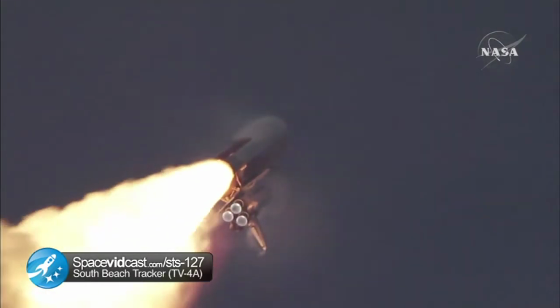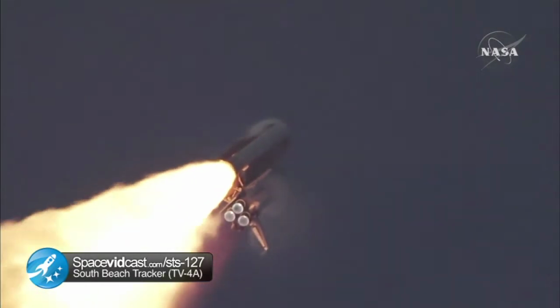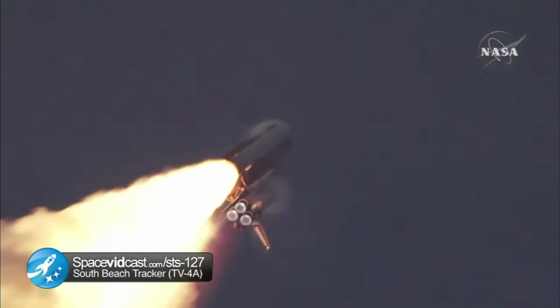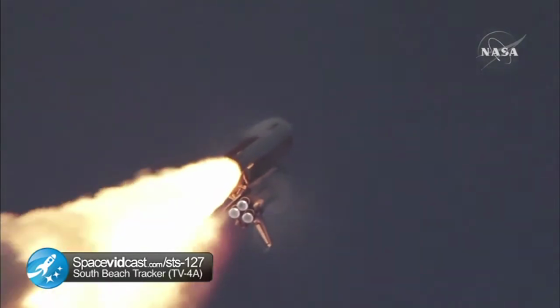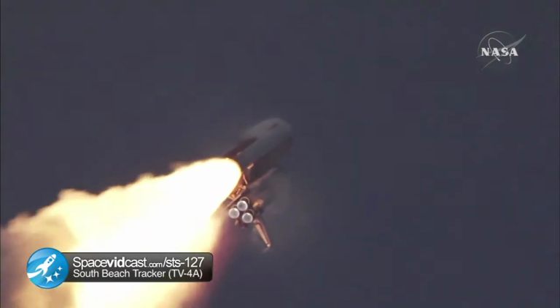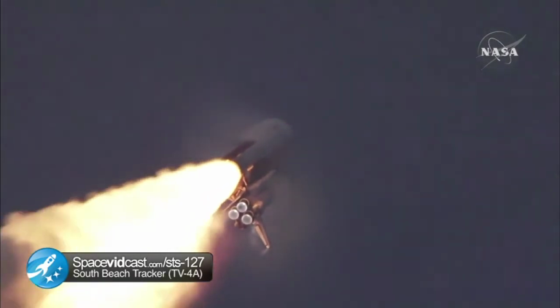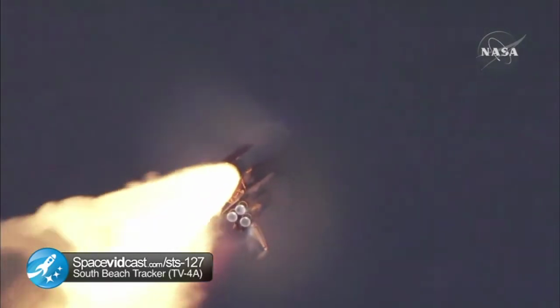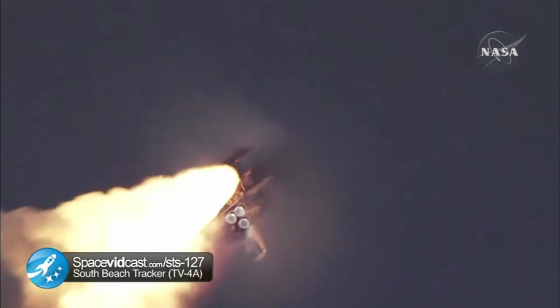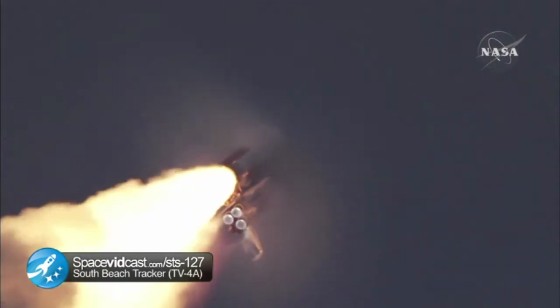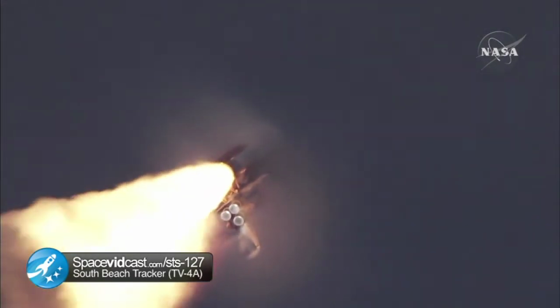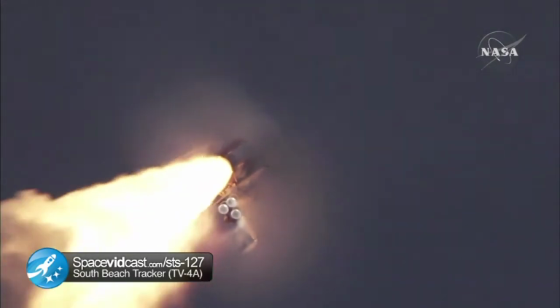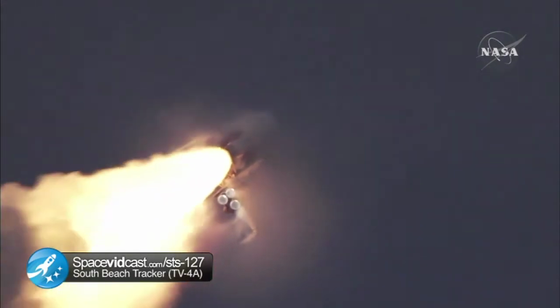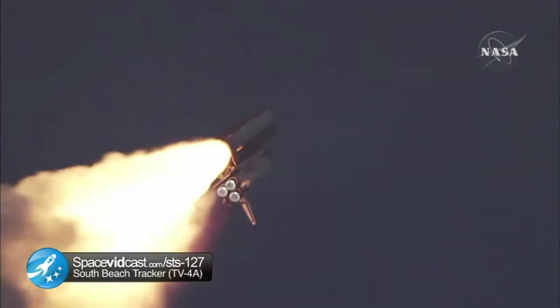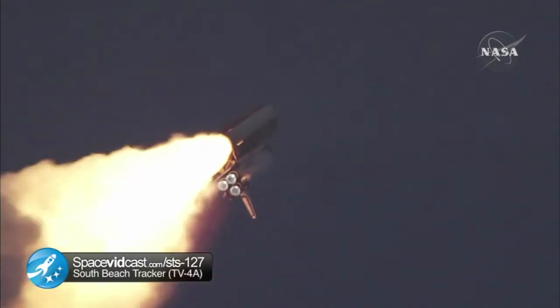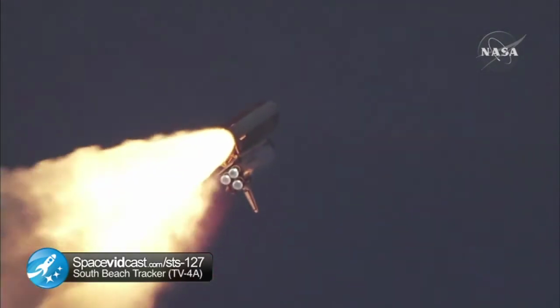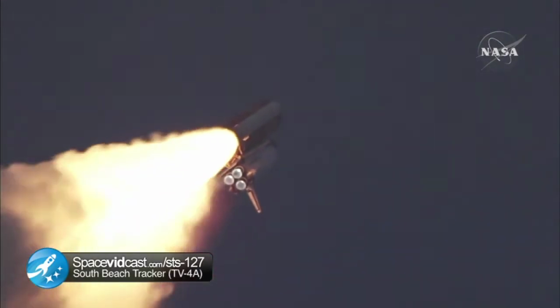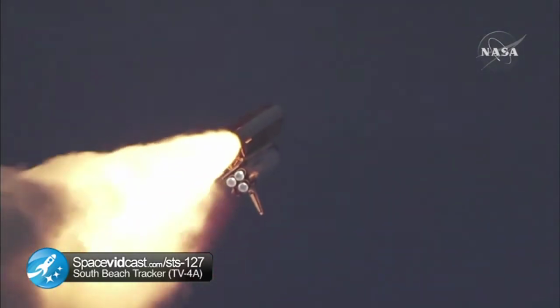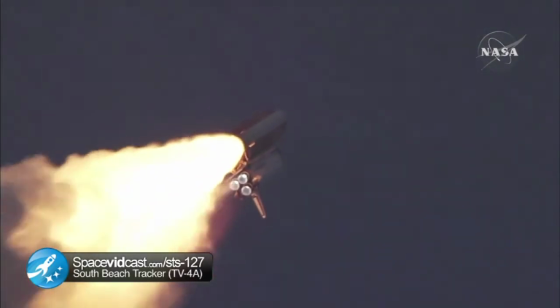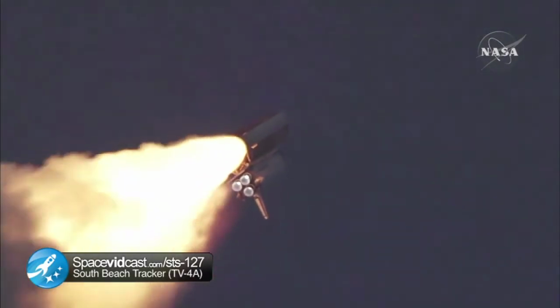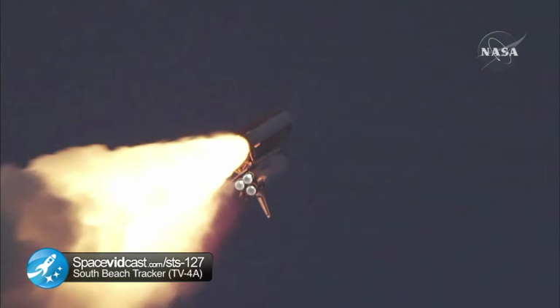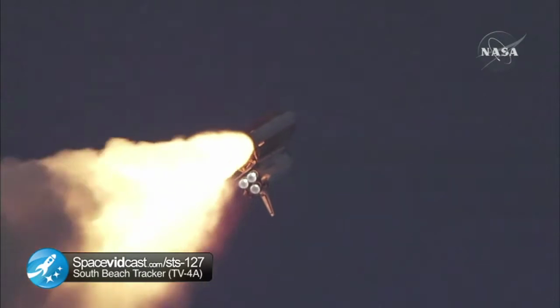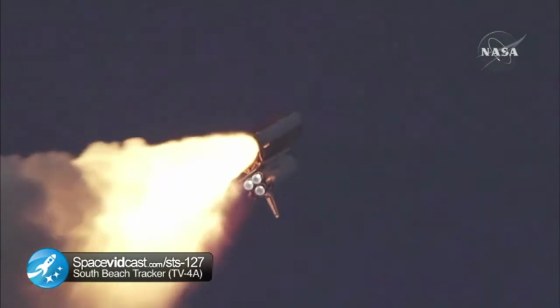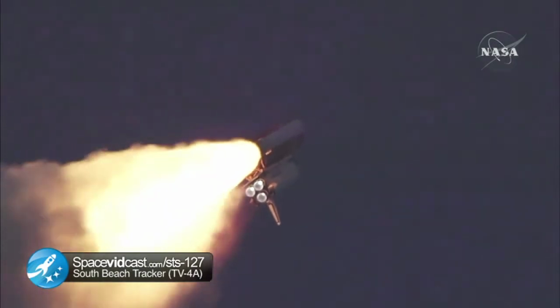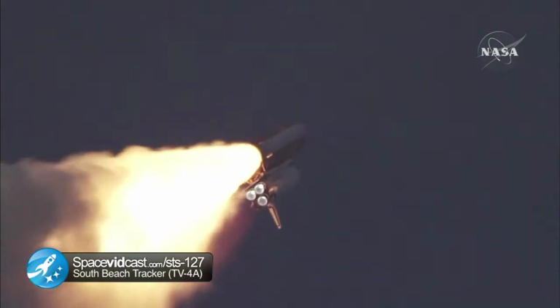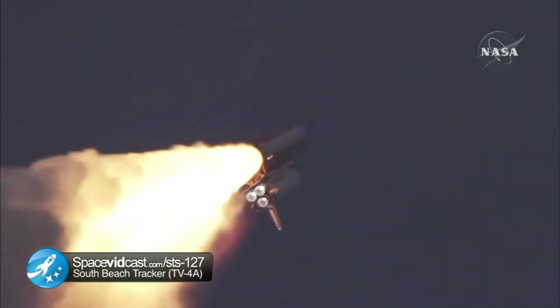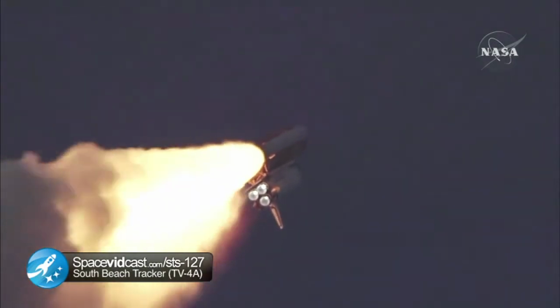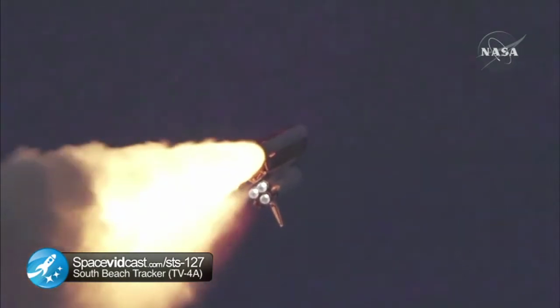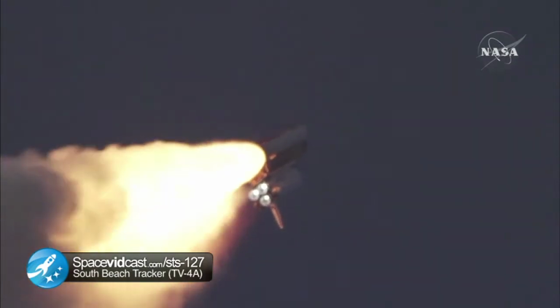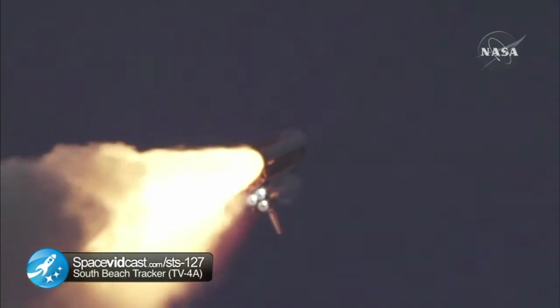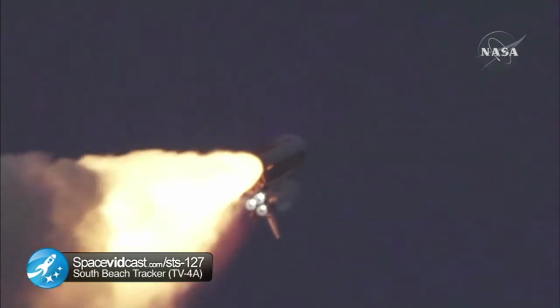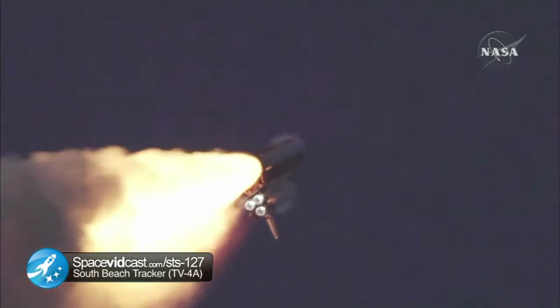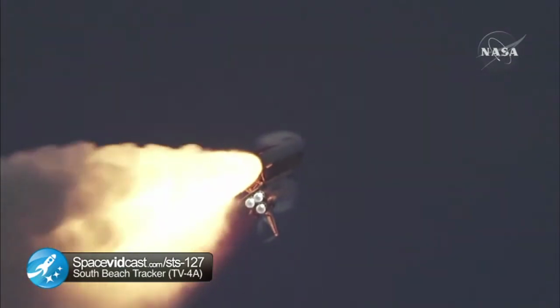Endeavour's engines were throttling down as the orbiter passes through the area of maximum pressure on the vehicle. Now 50 seconds into the flight.